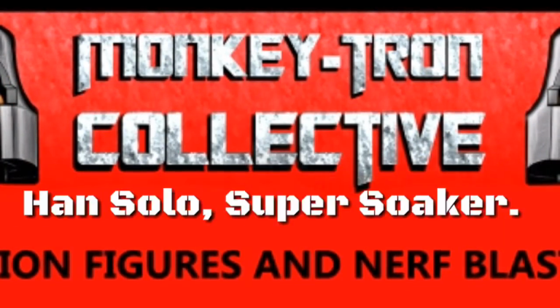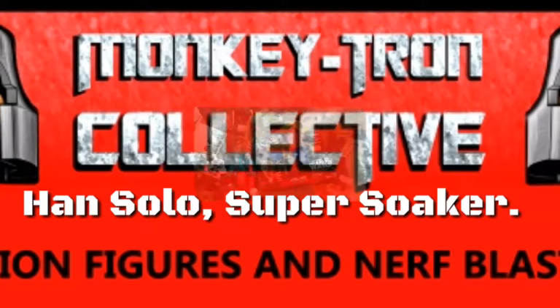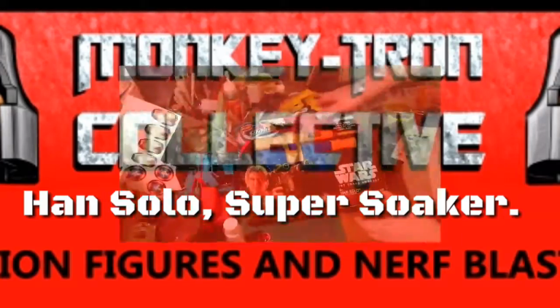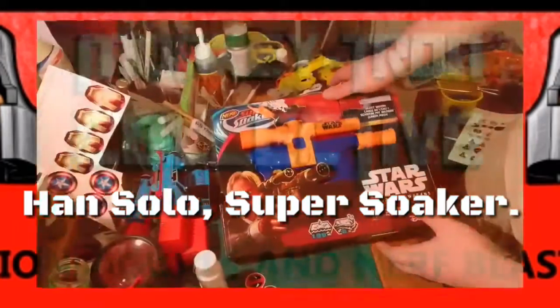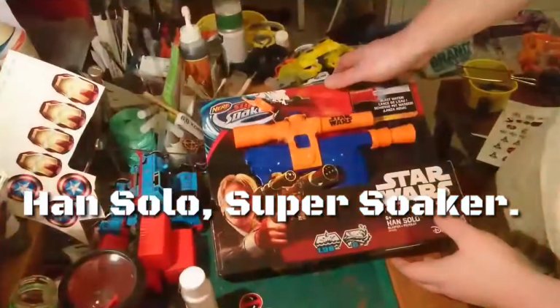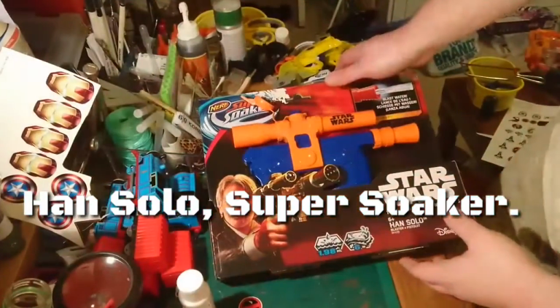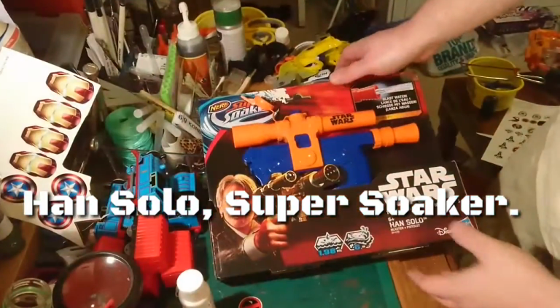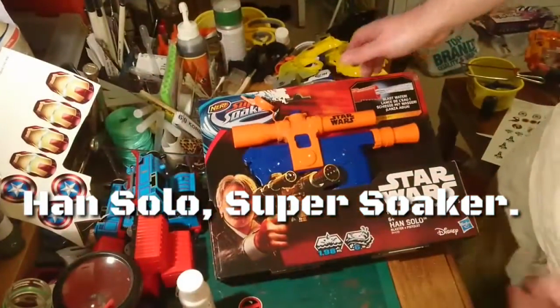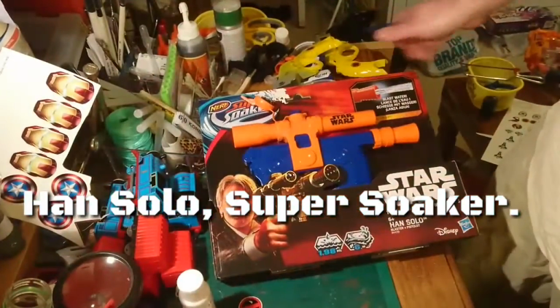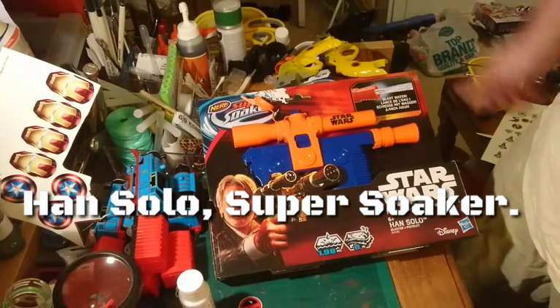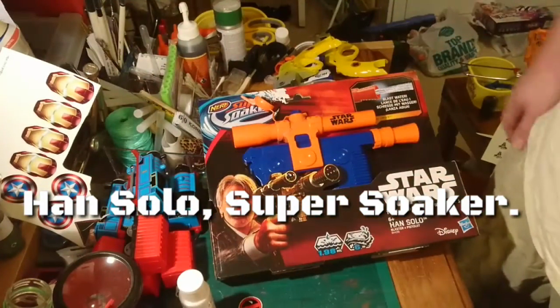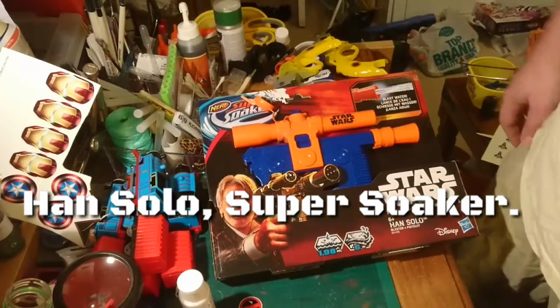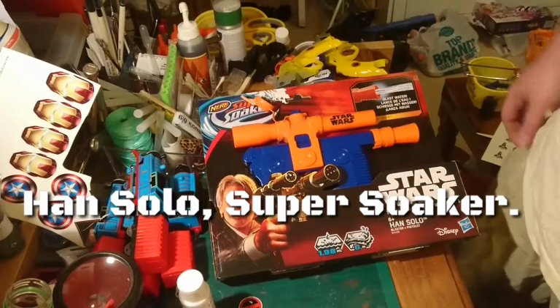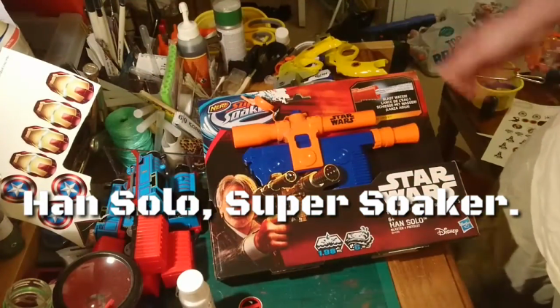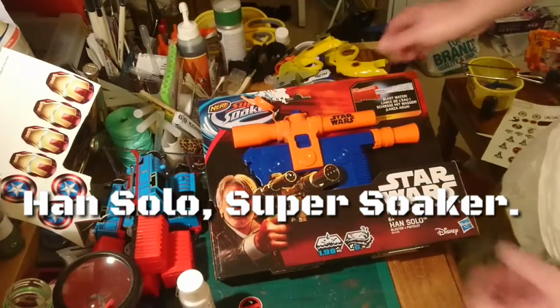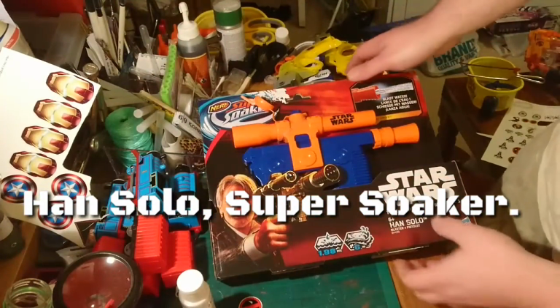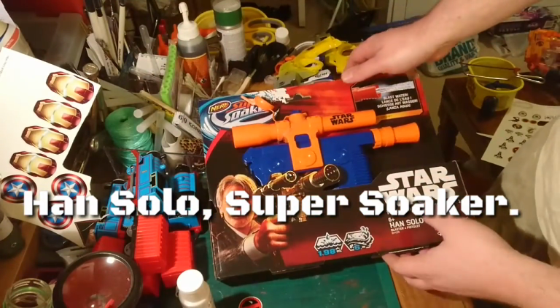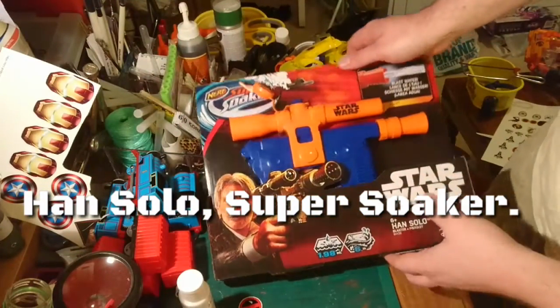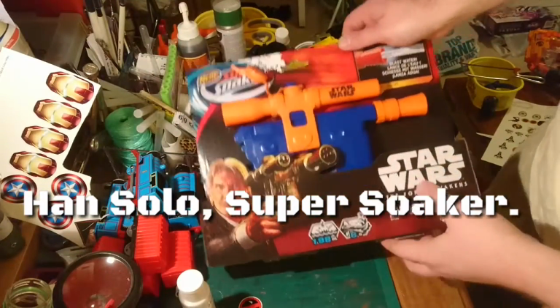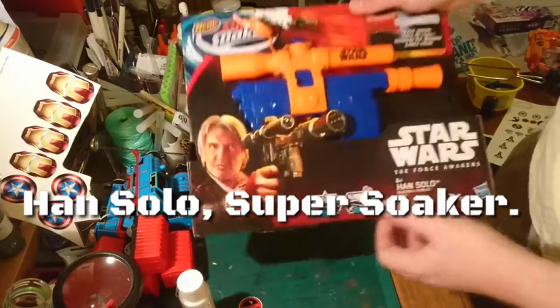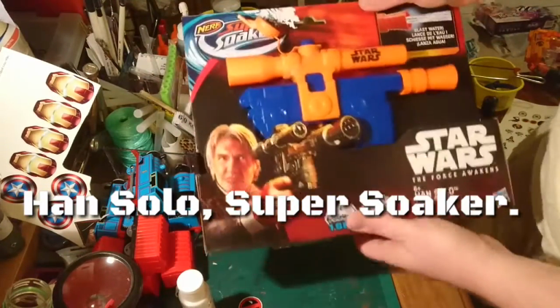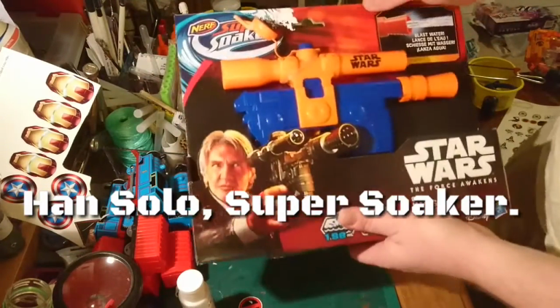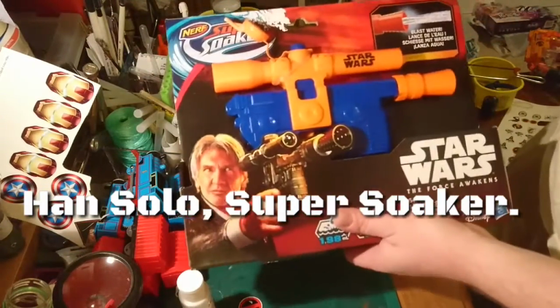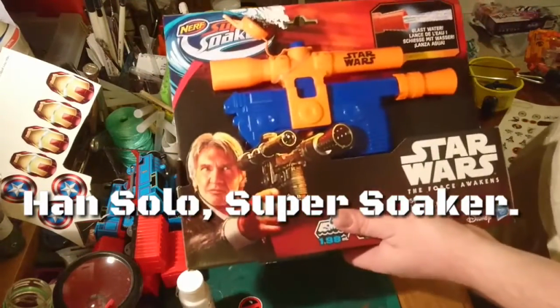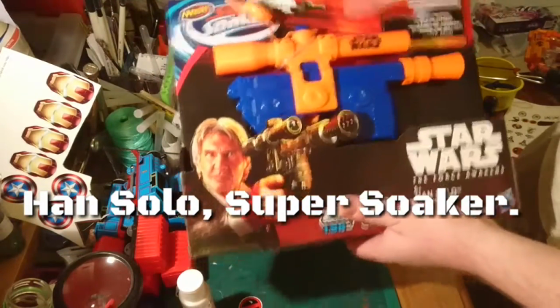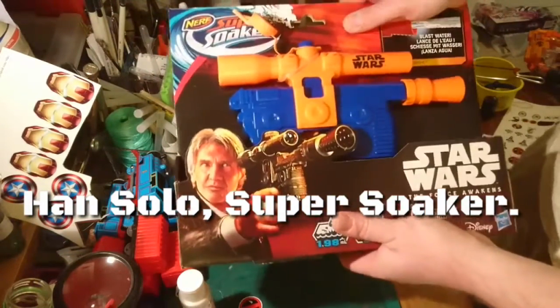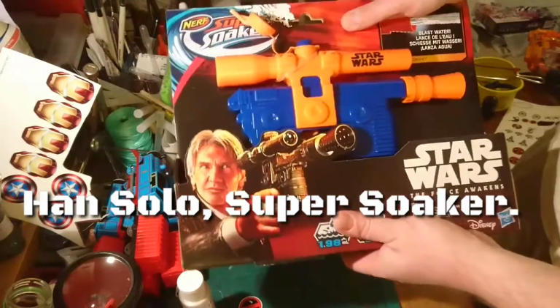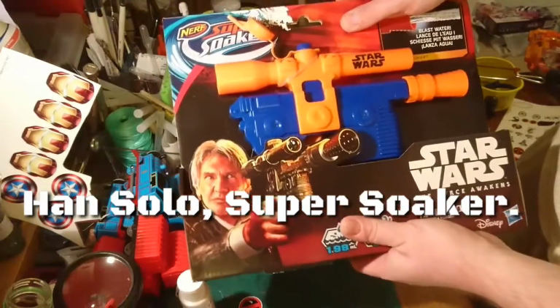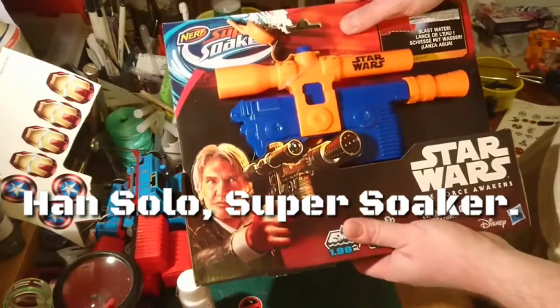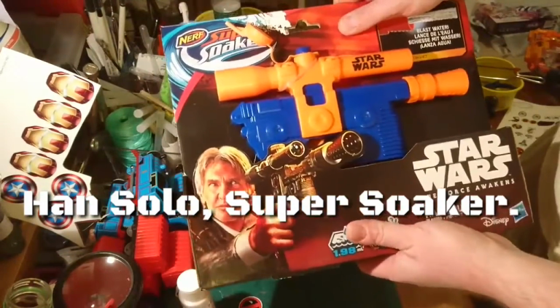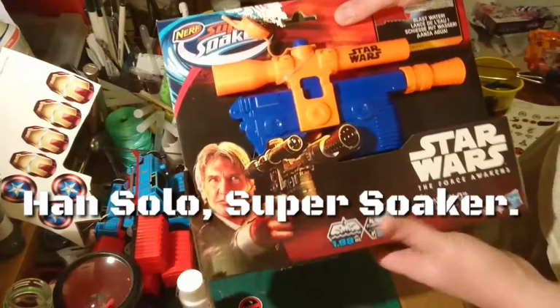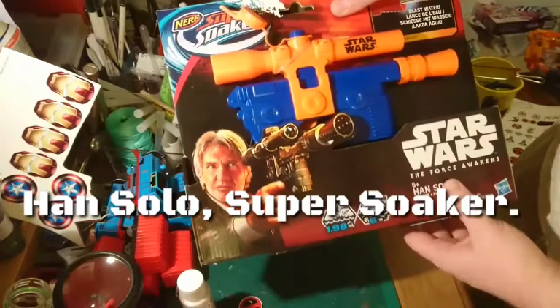Hello there, welcome to Microtron Collective, a place for cosplay, props, nerf, and action figures.